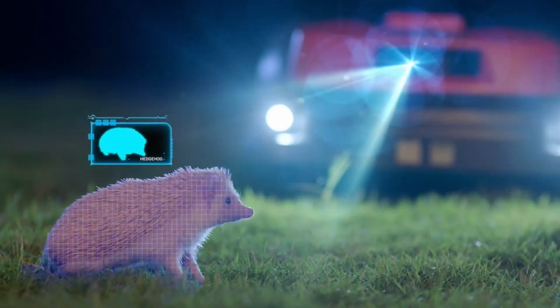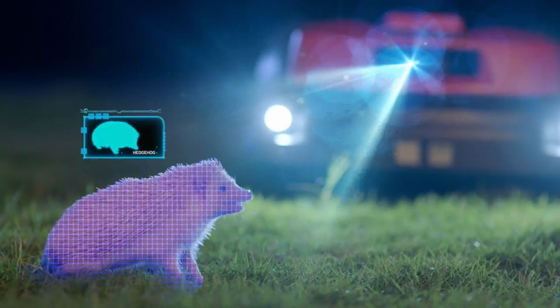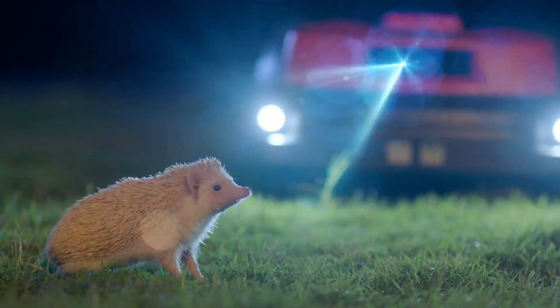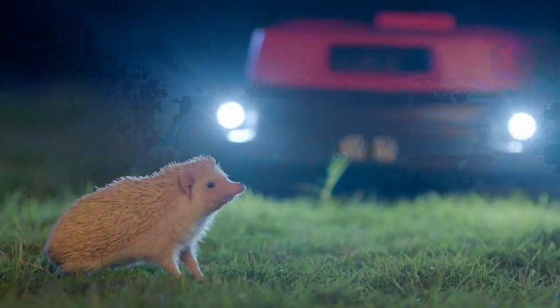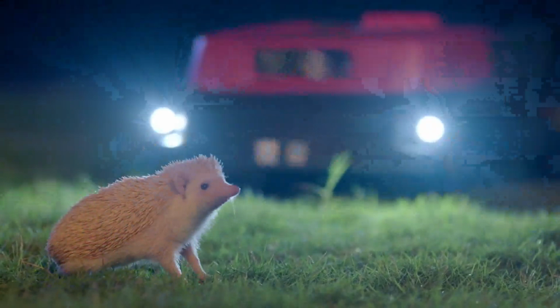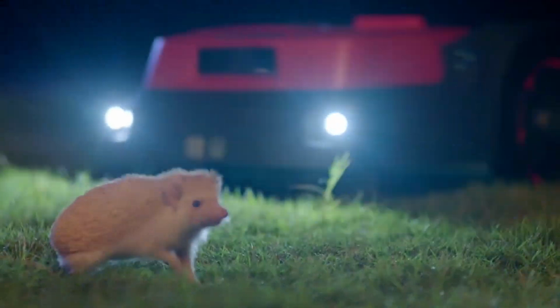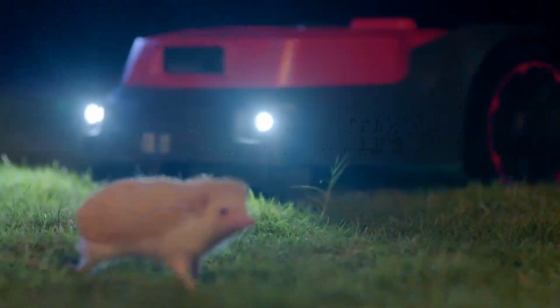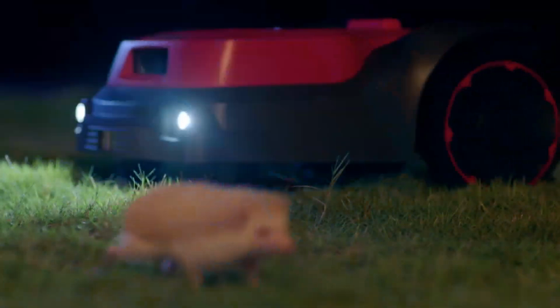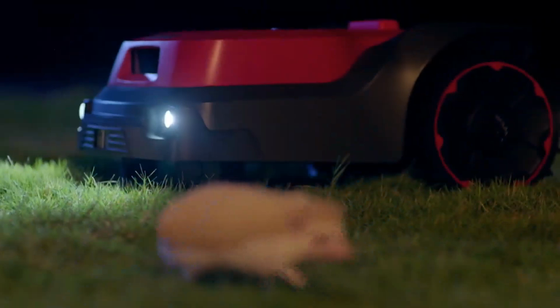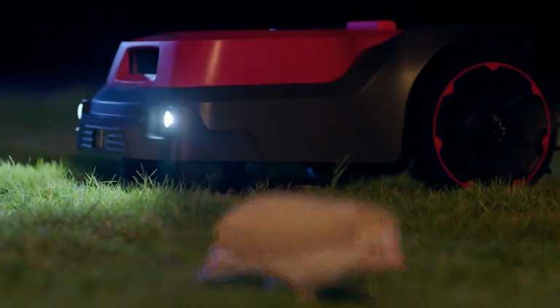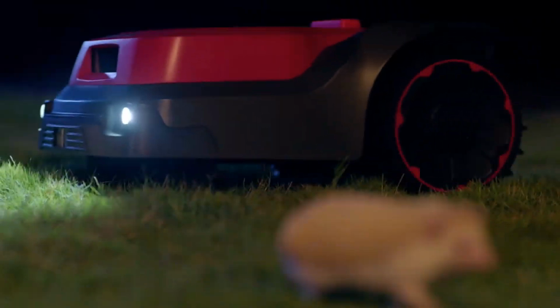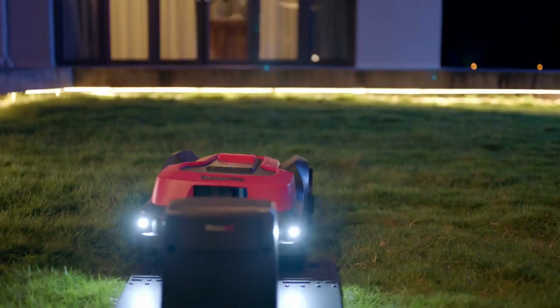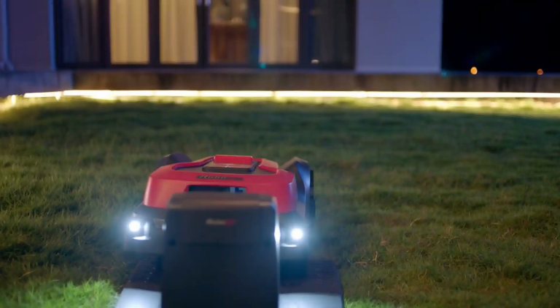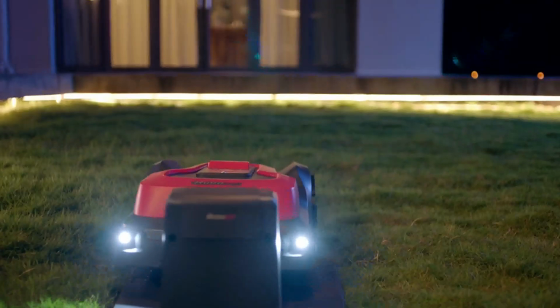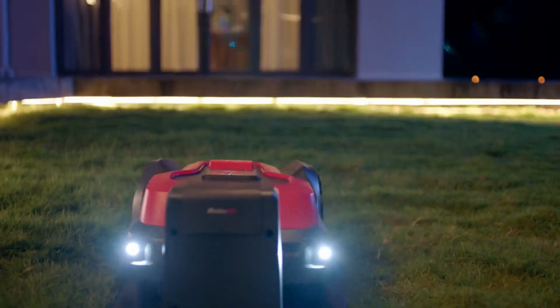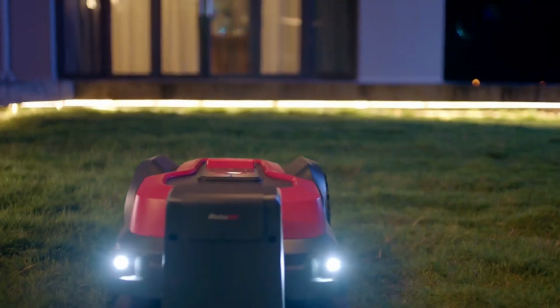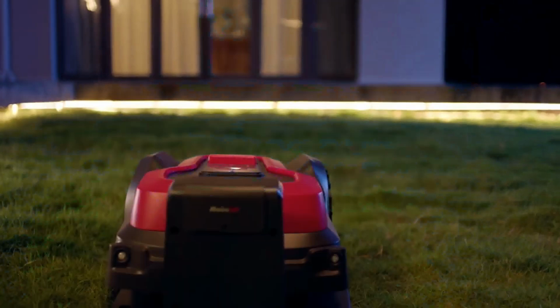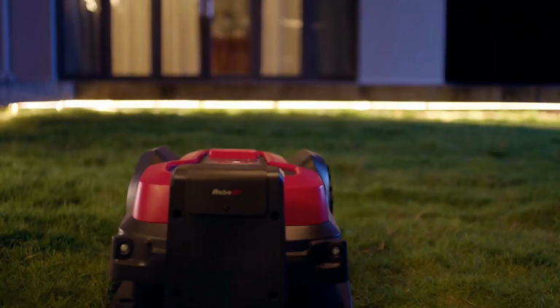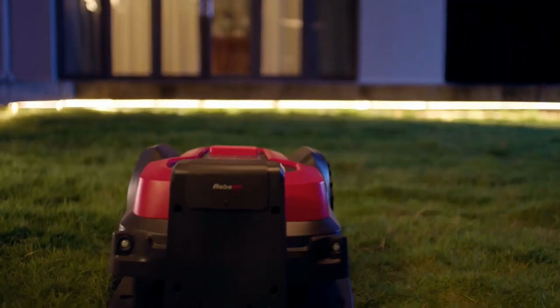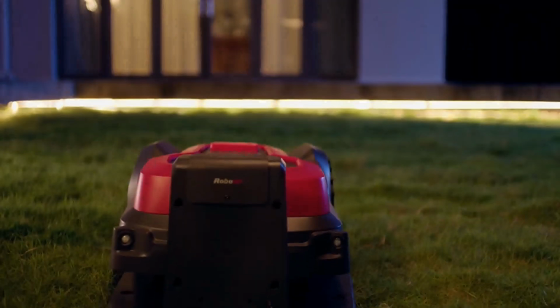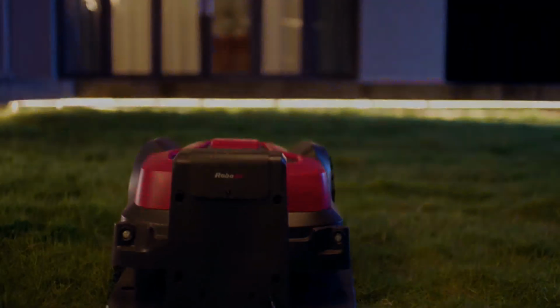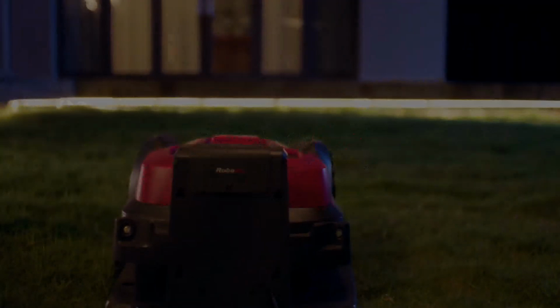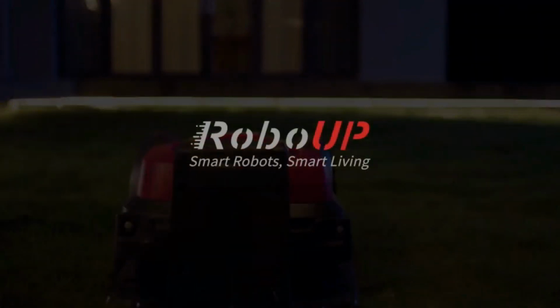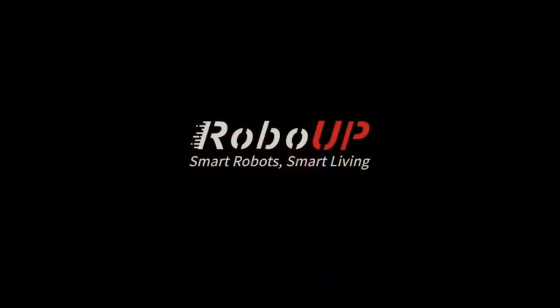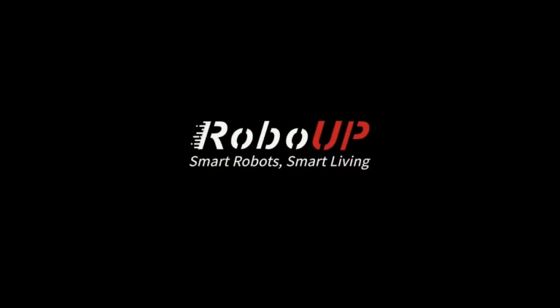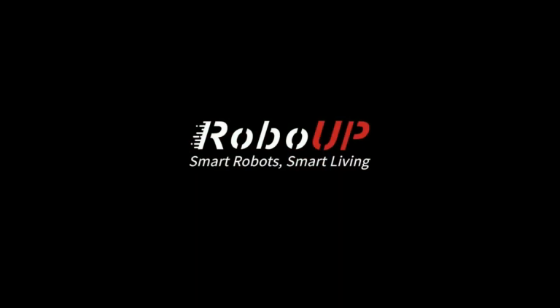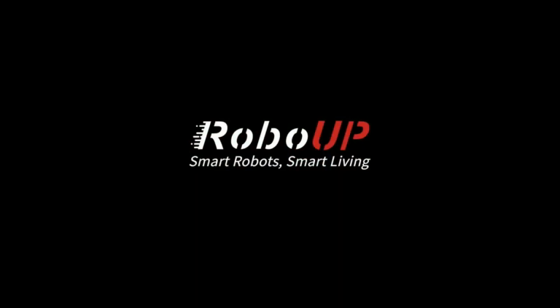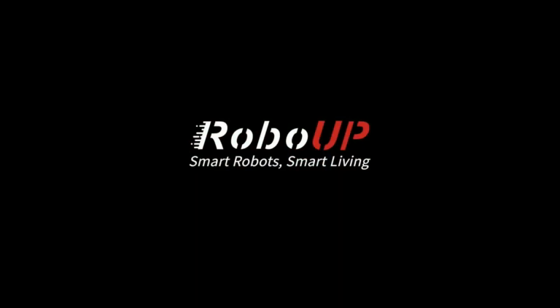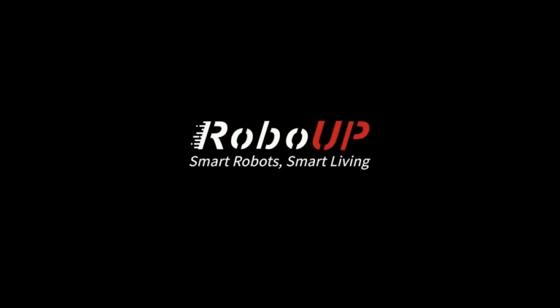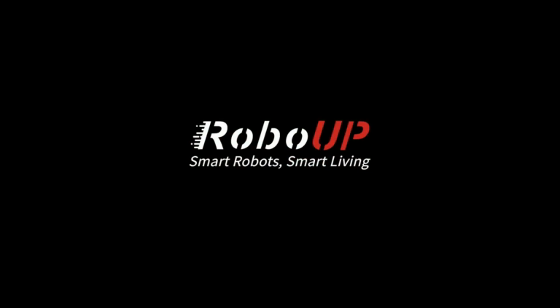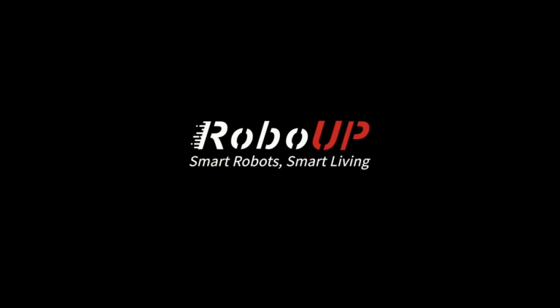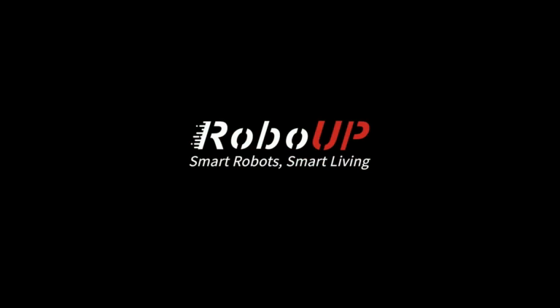Good night, little guest. Smart robots. Smart living.